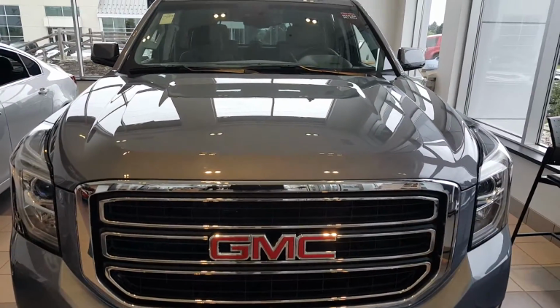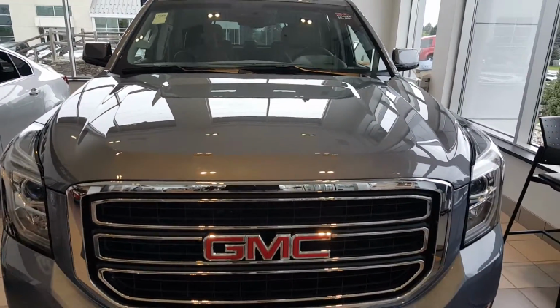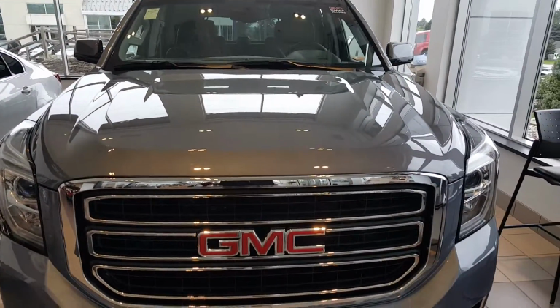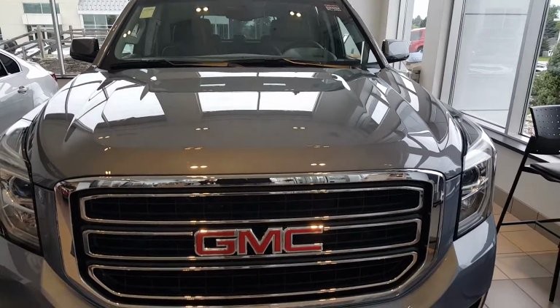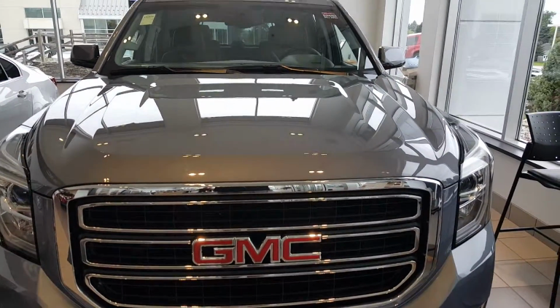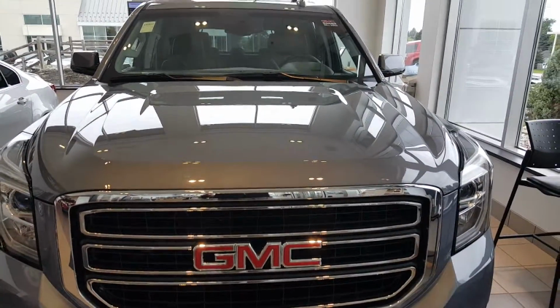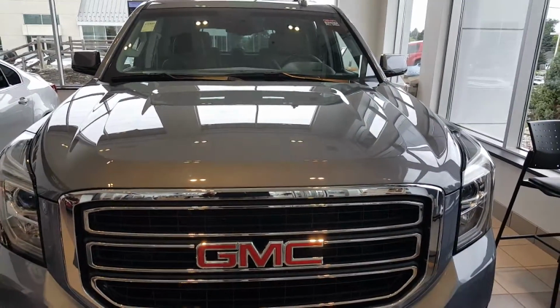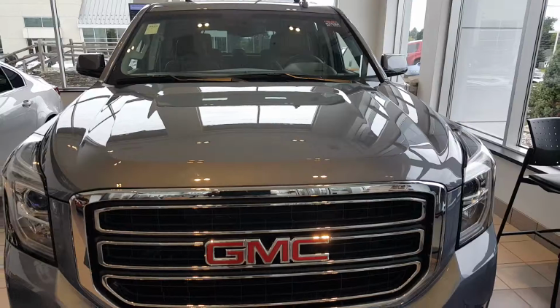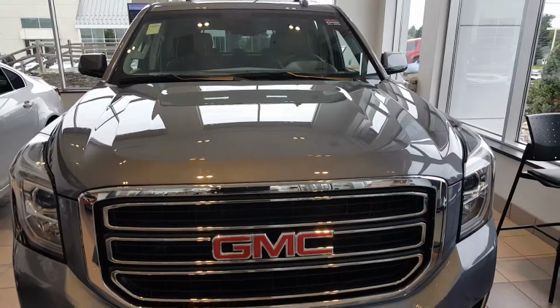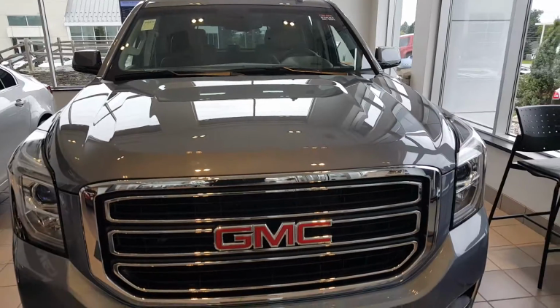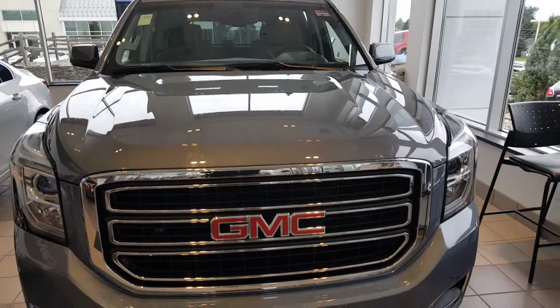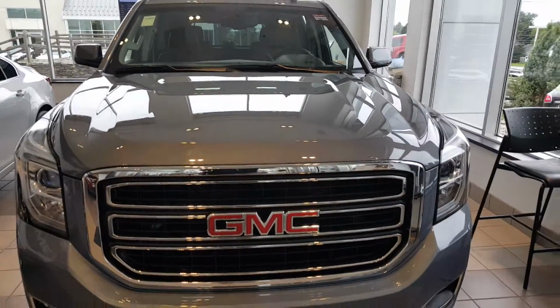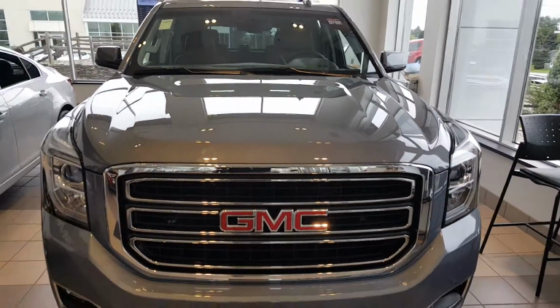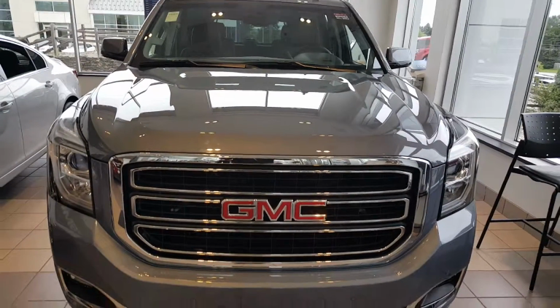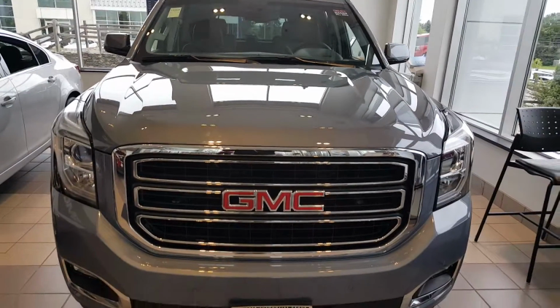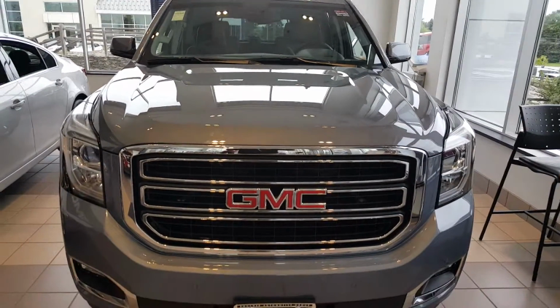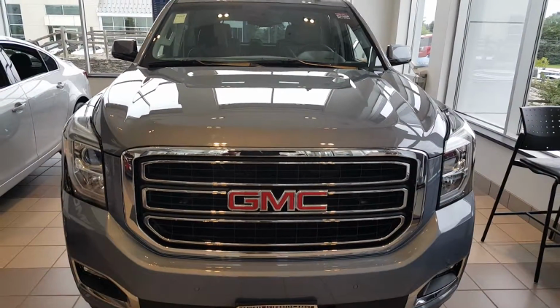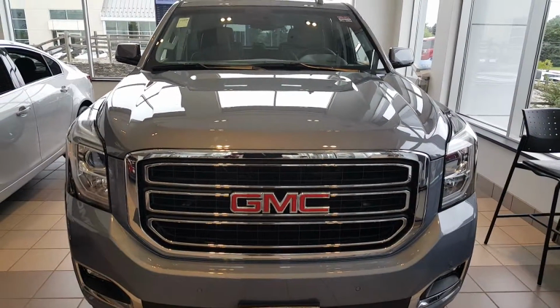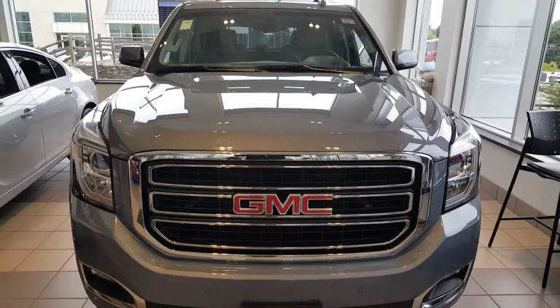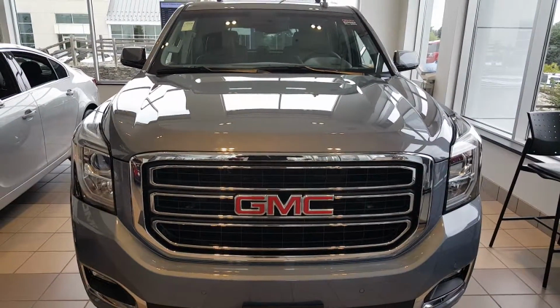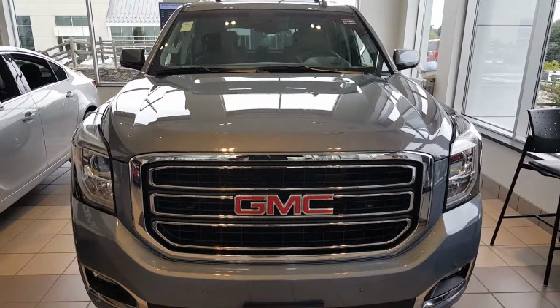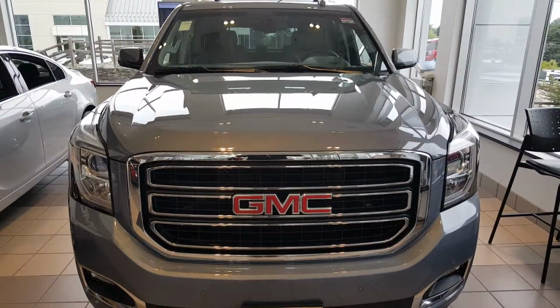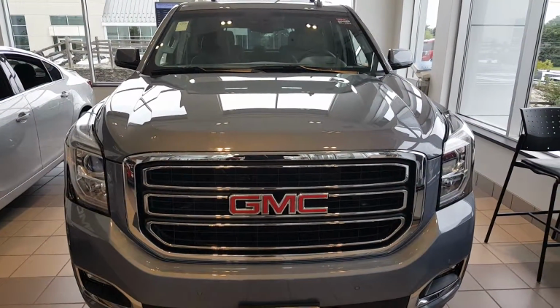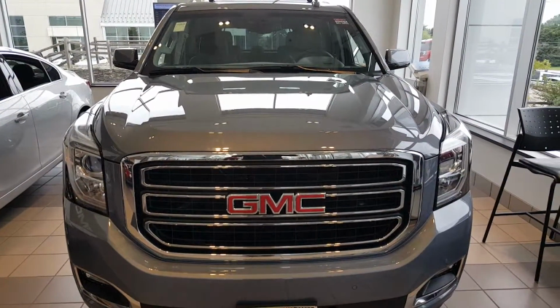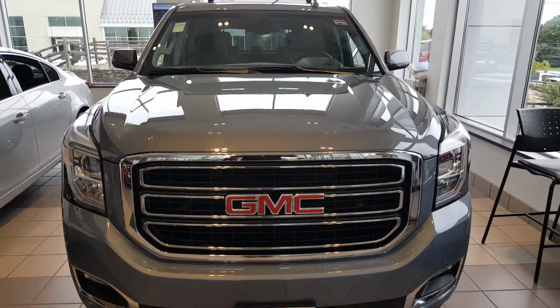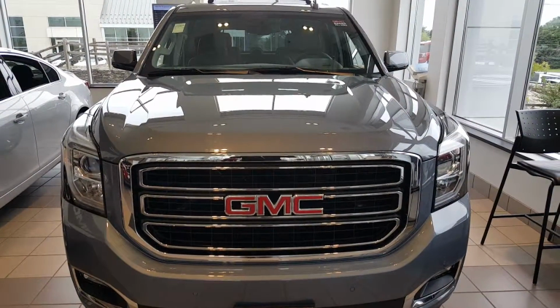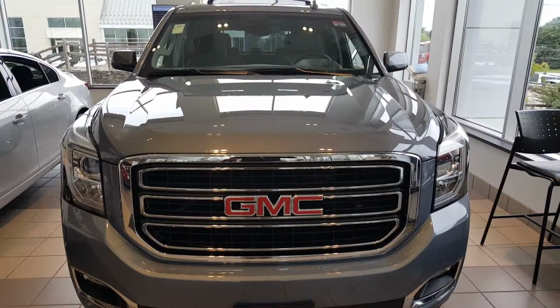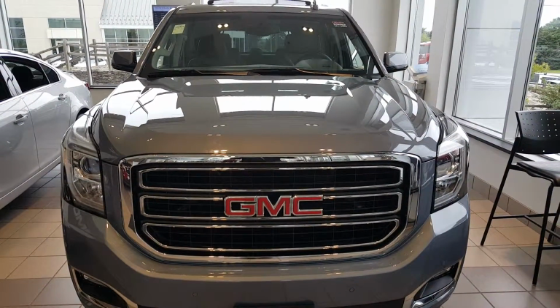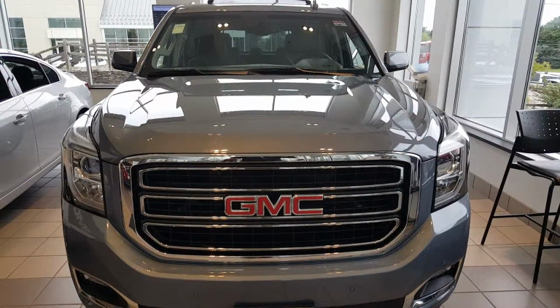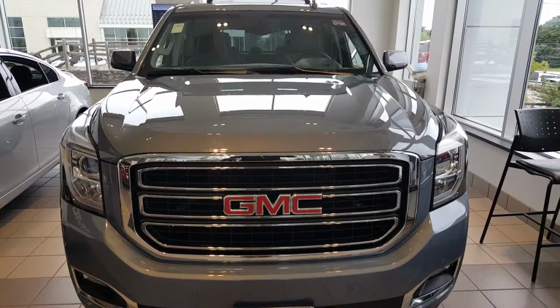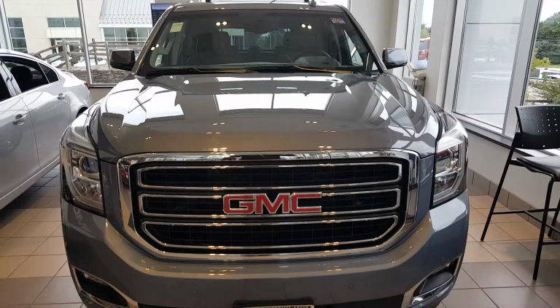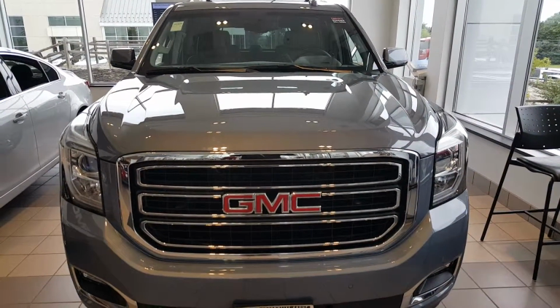My extension is 4356. And again, this is Greg with Boucher Buick GMC. Thank you, goodbye.